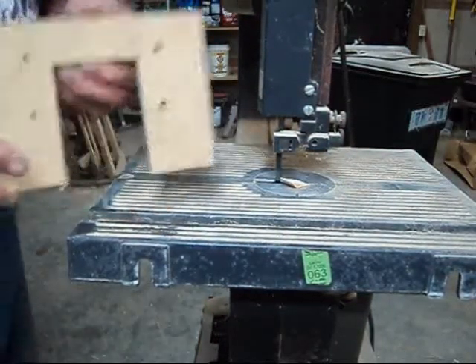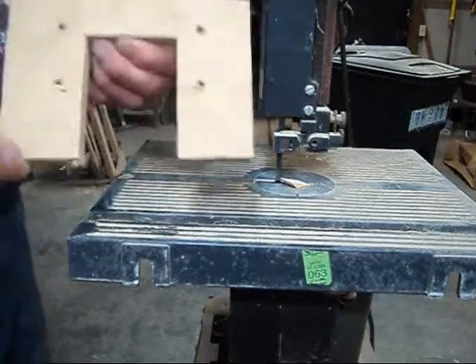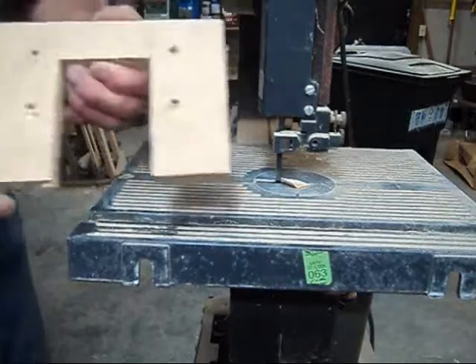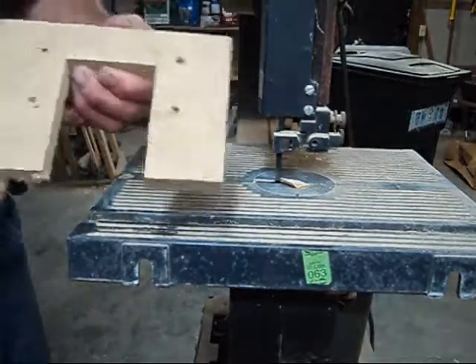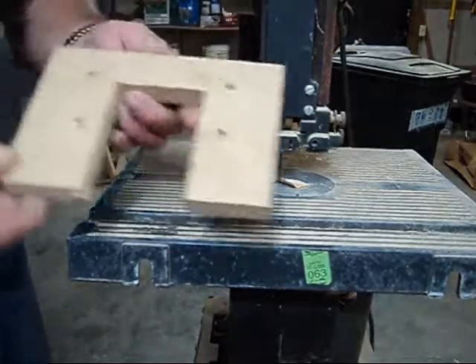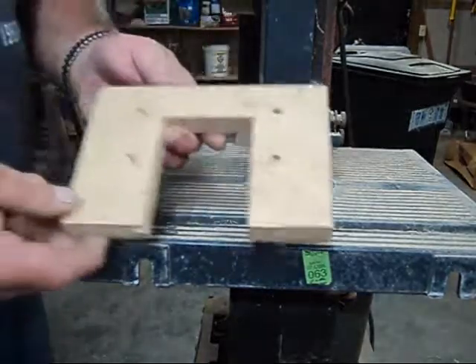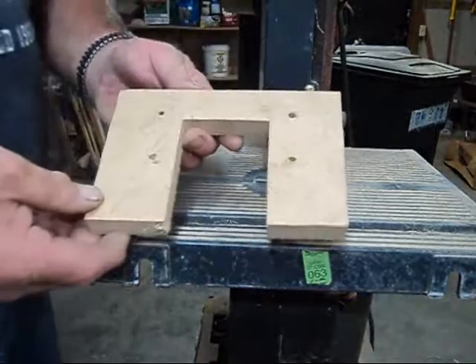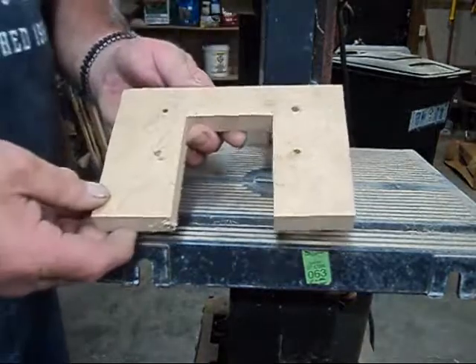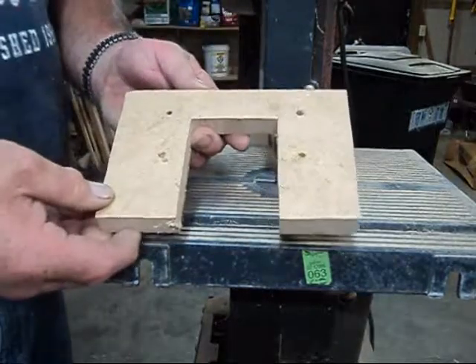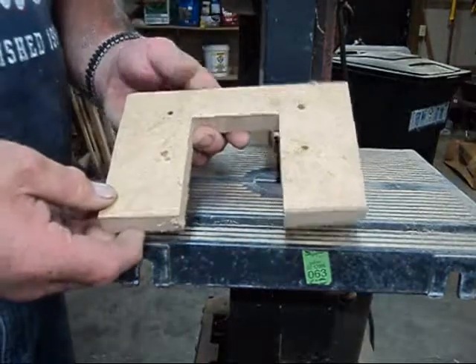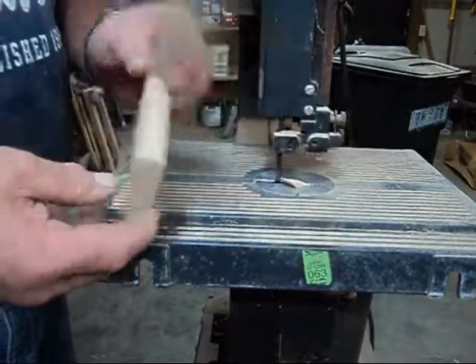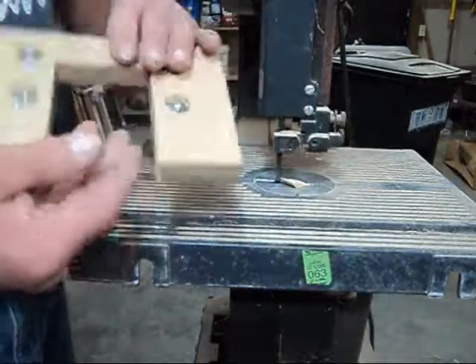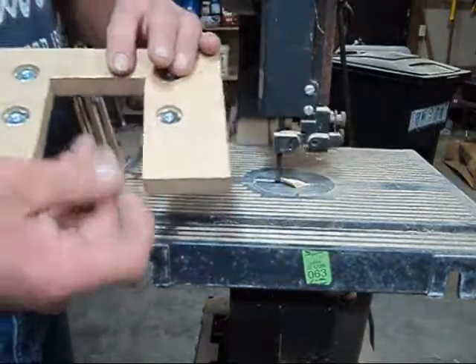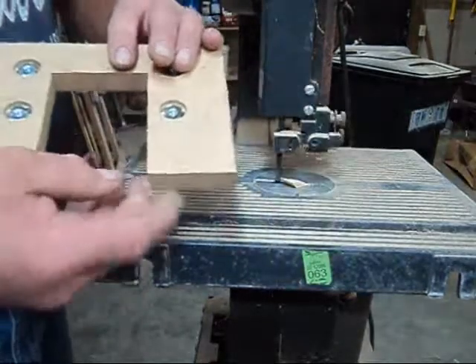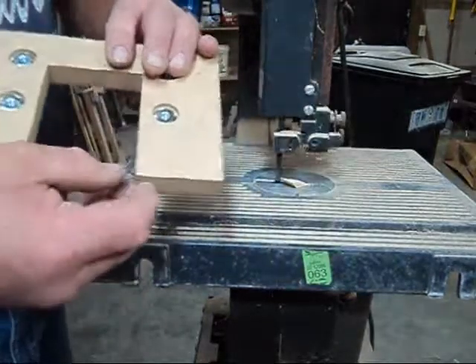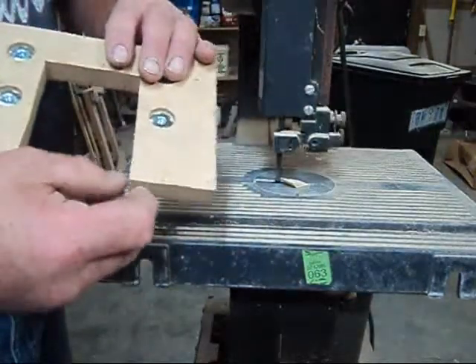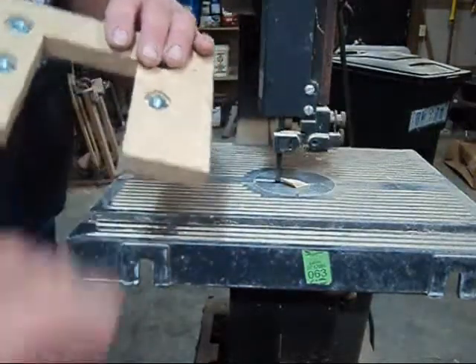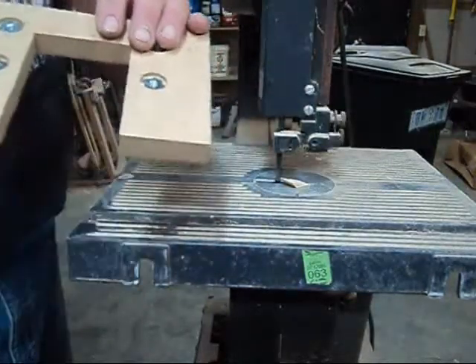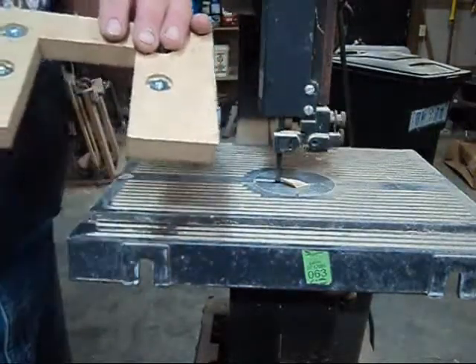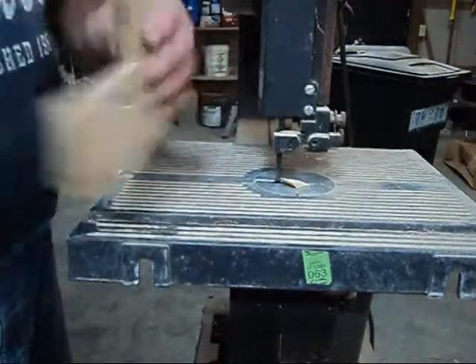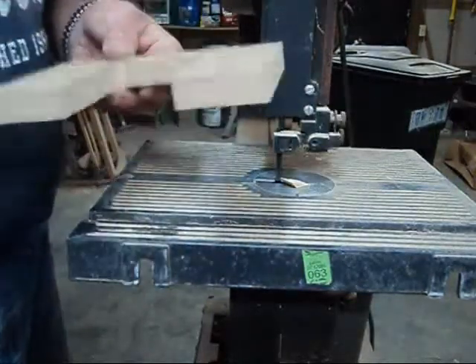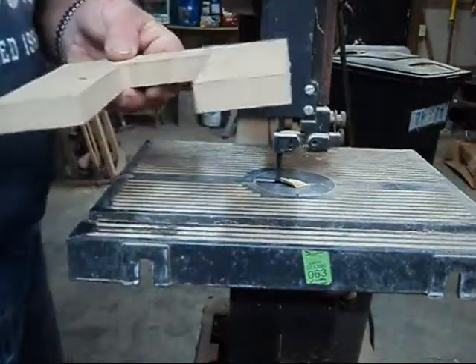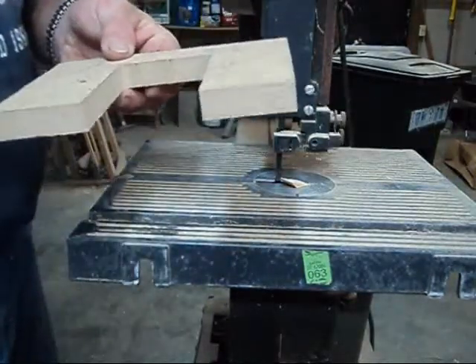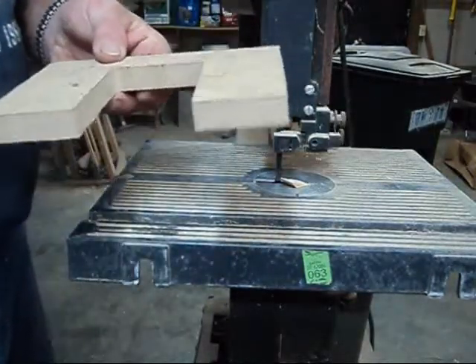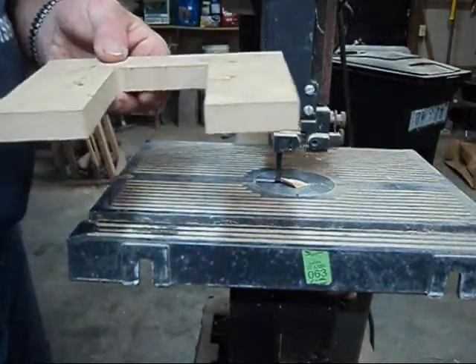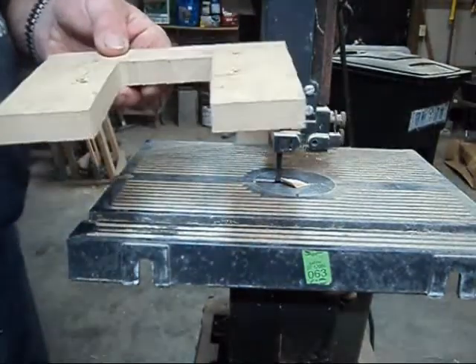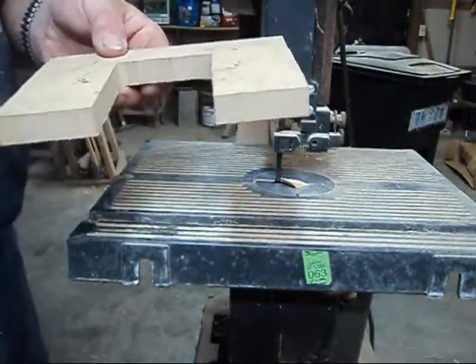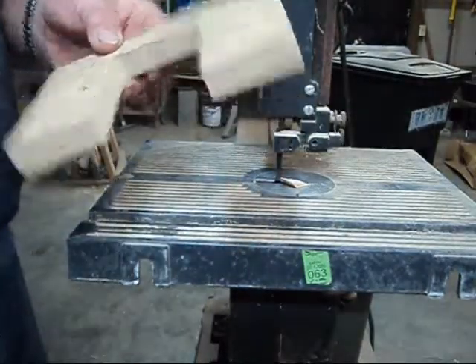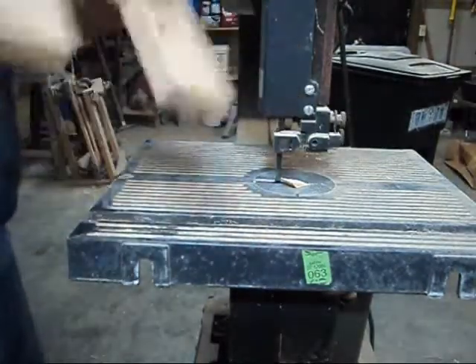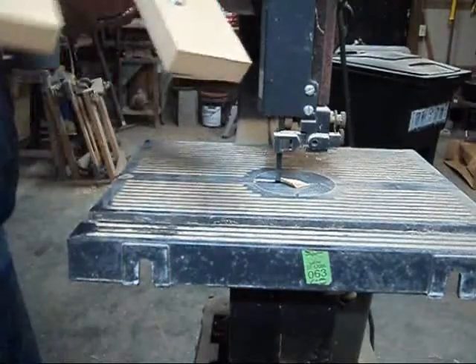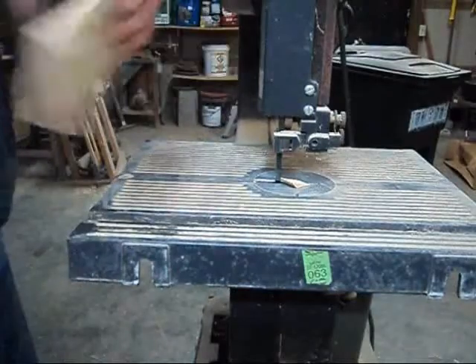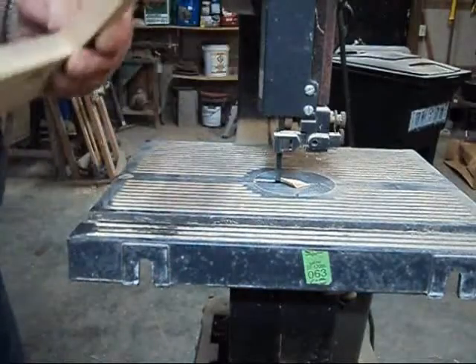And there you have it. Another pad cut out. It is ready for the cardboard.